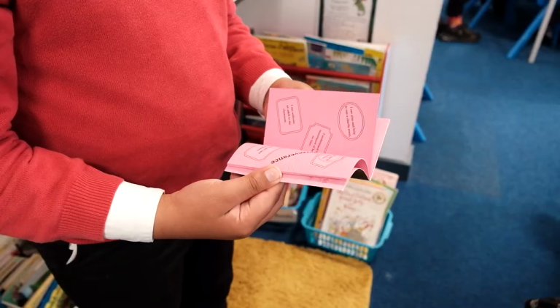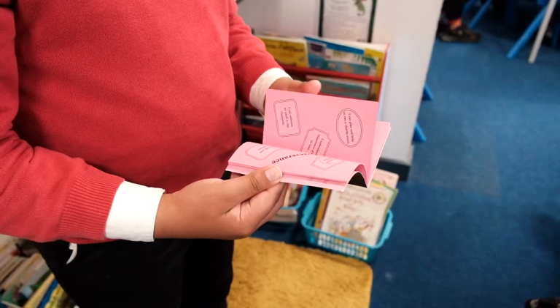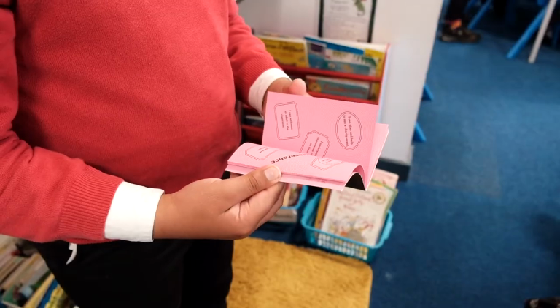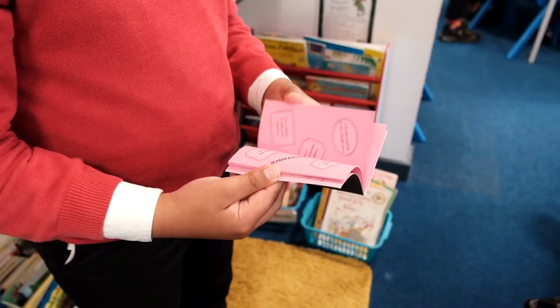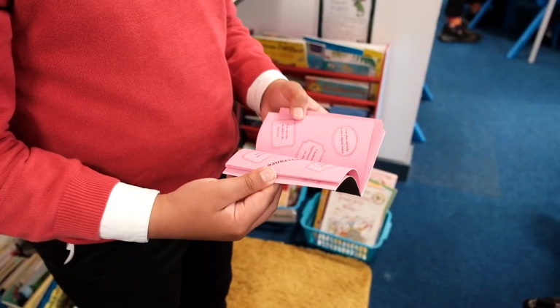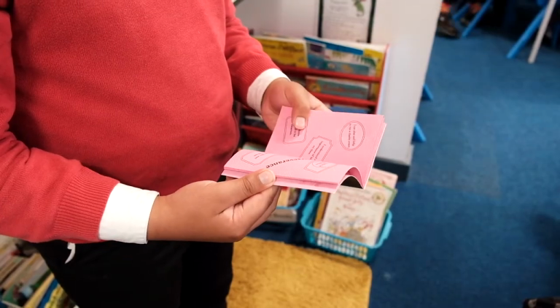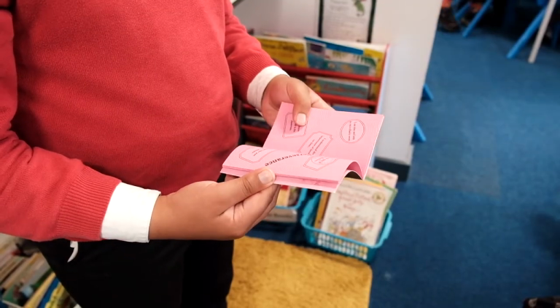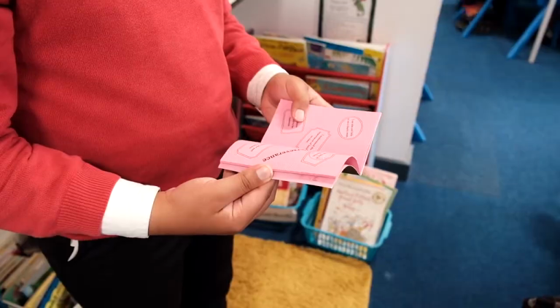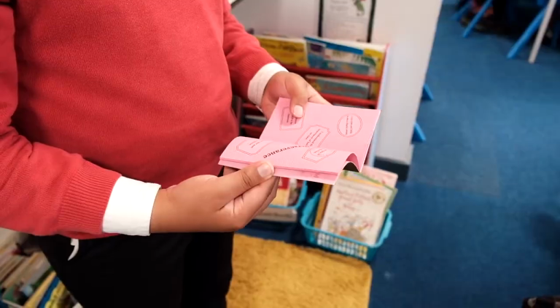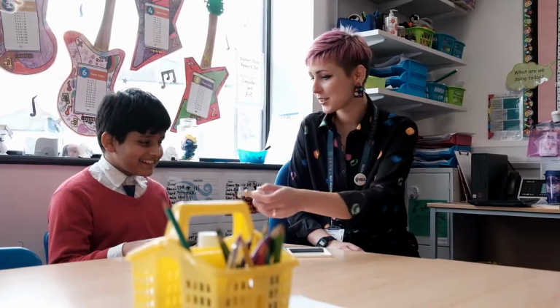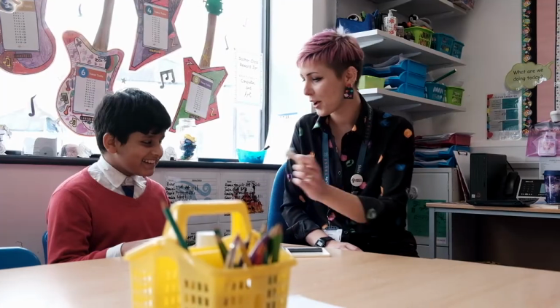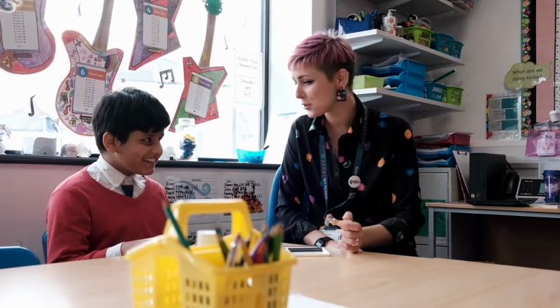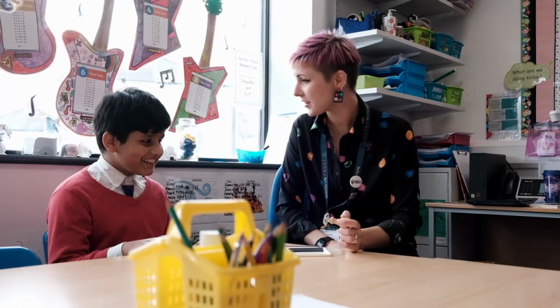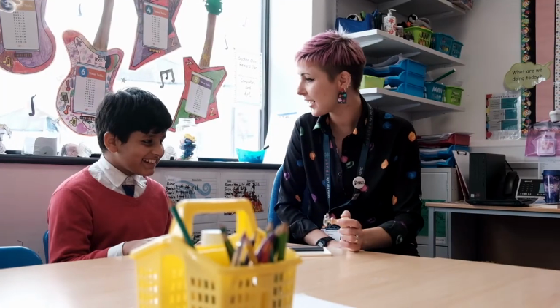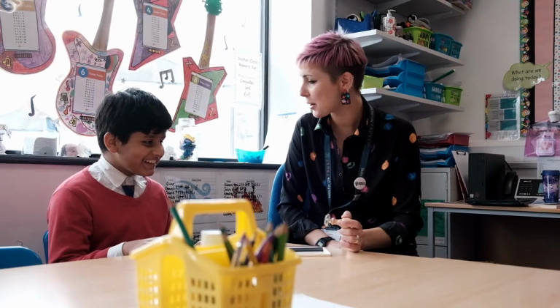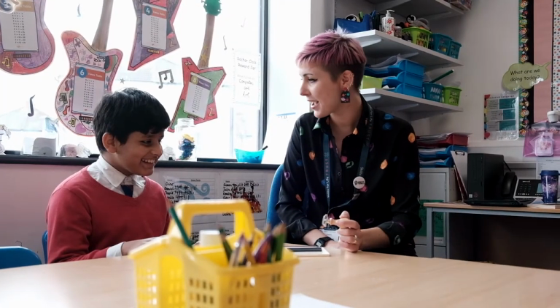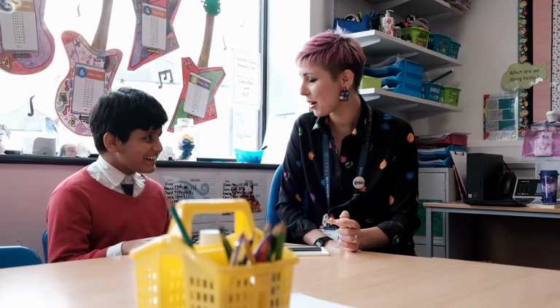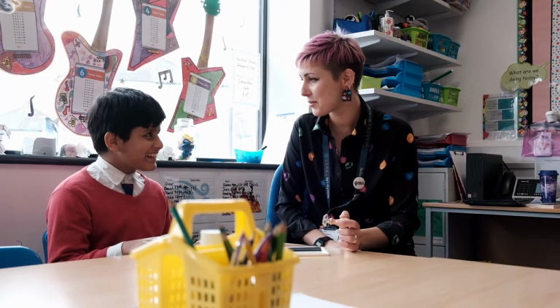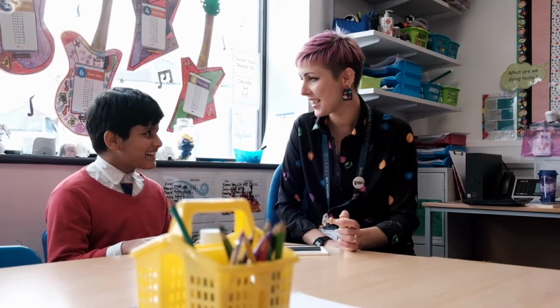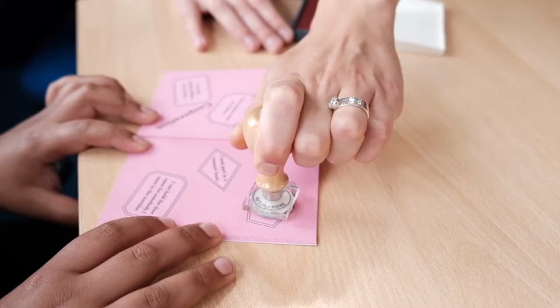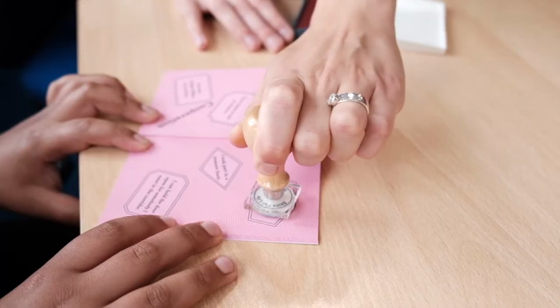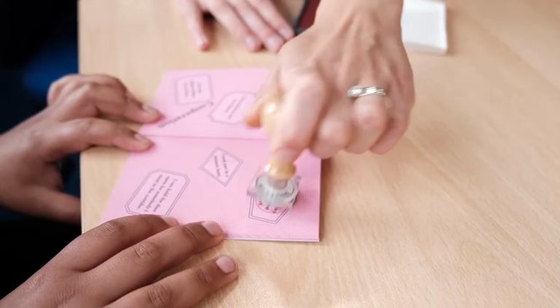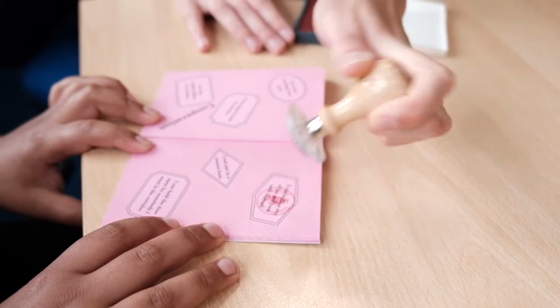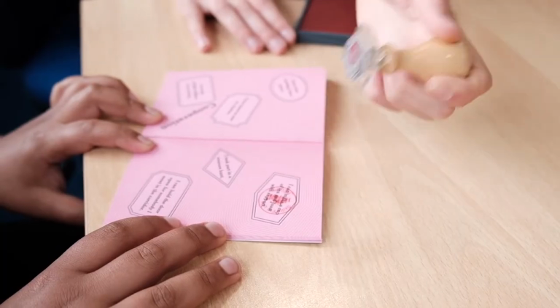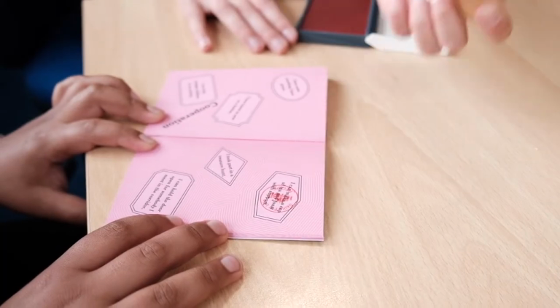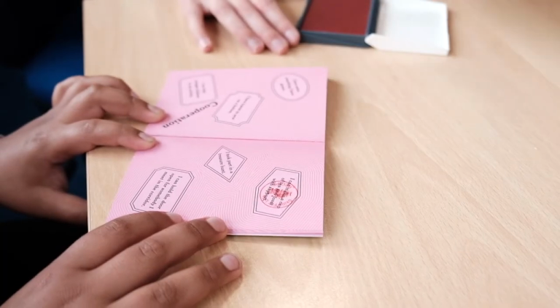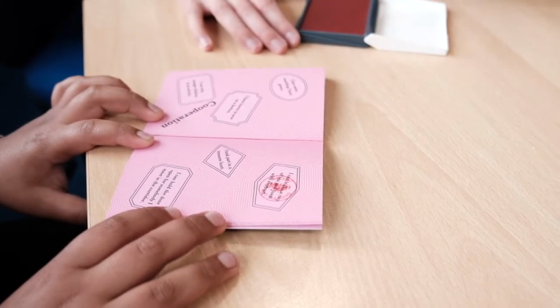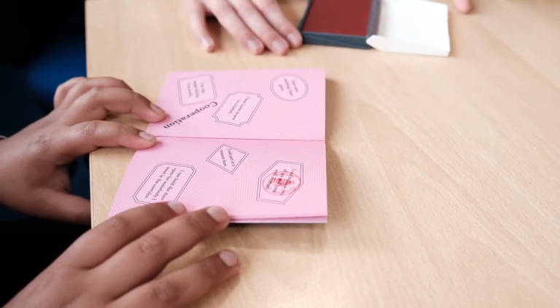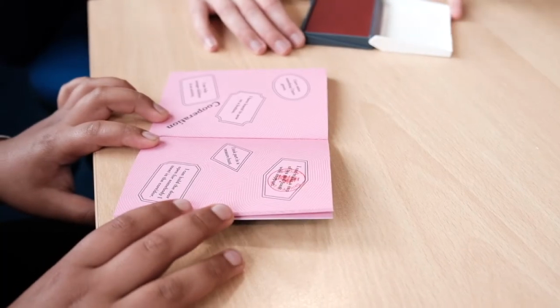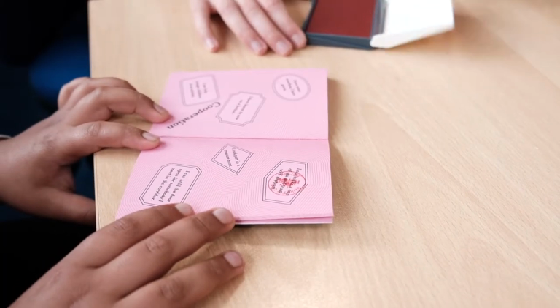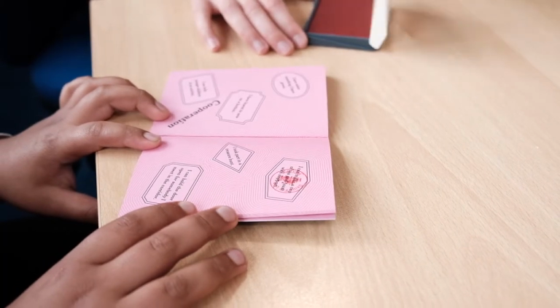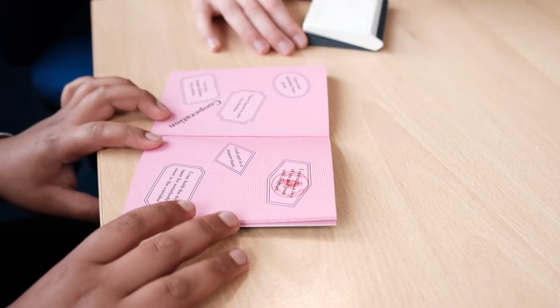Each child has a passport and they take great delight in working to get their passport experiences stamped off.